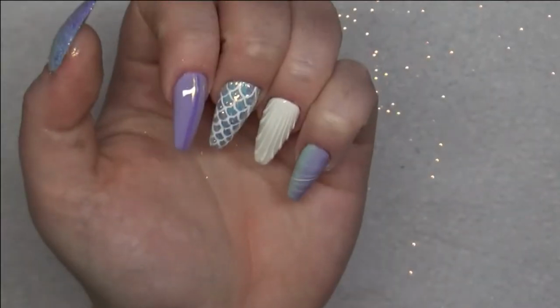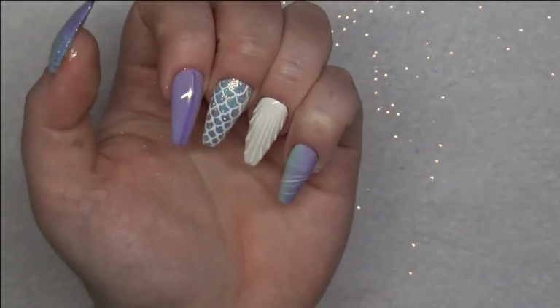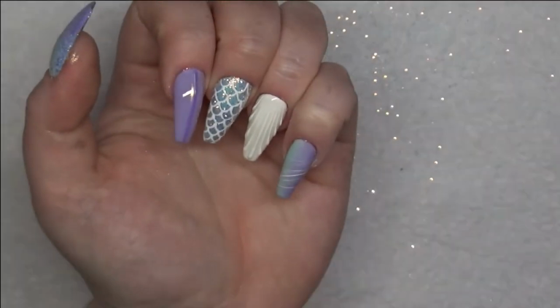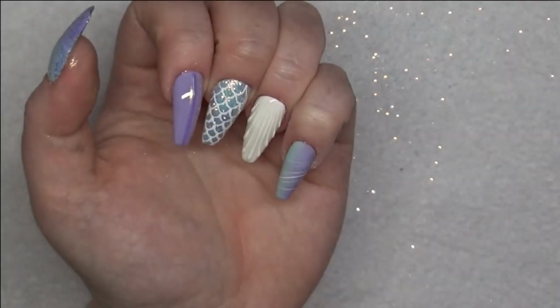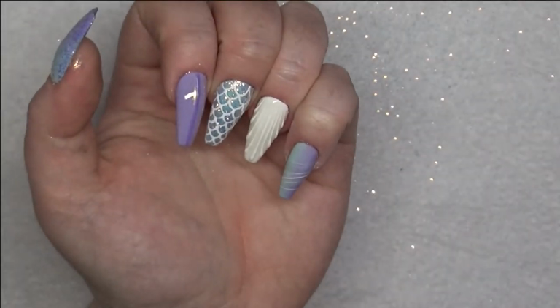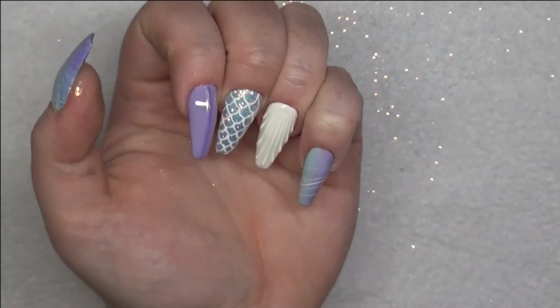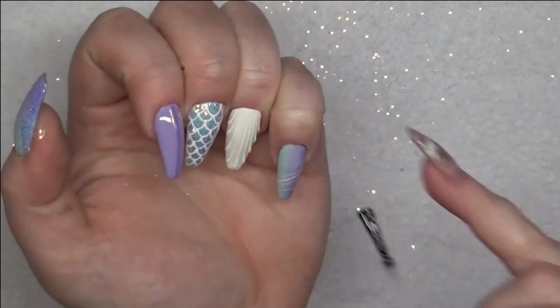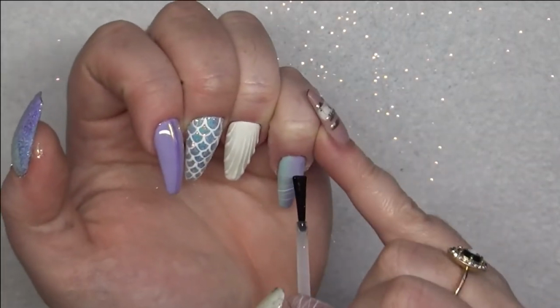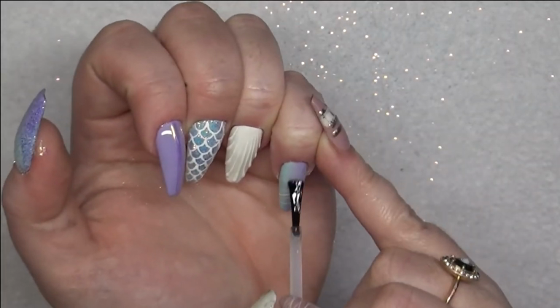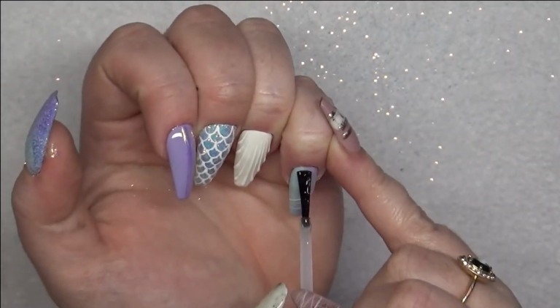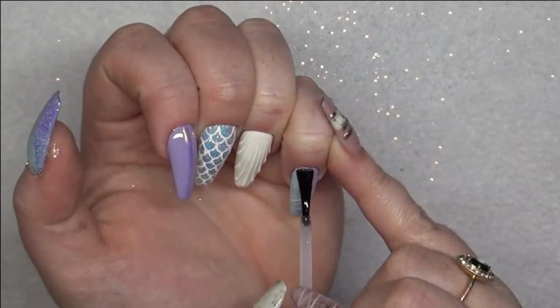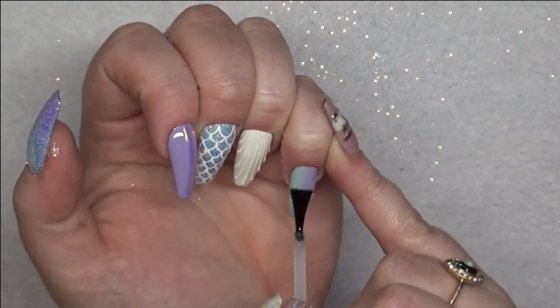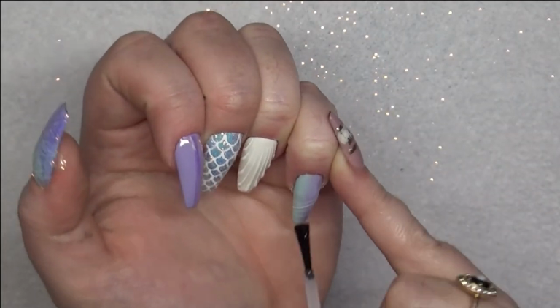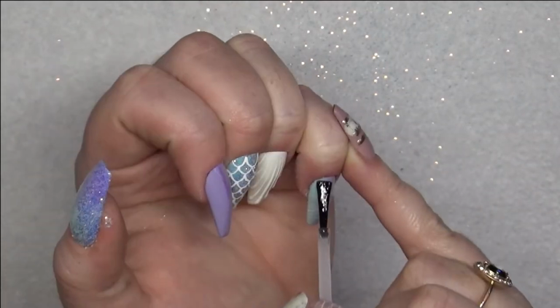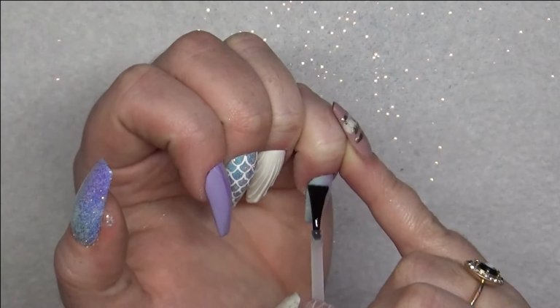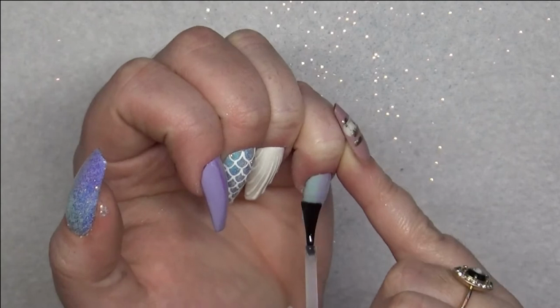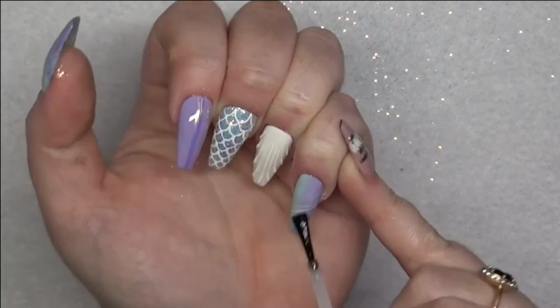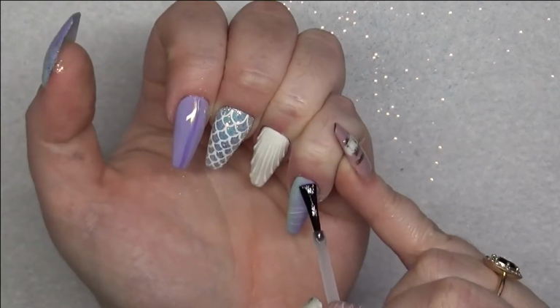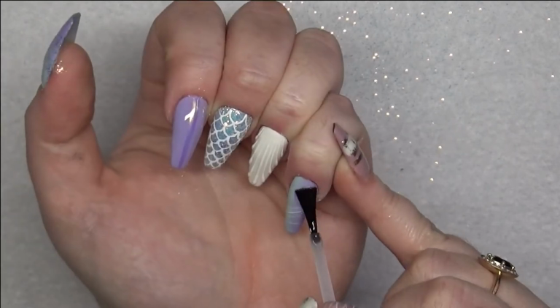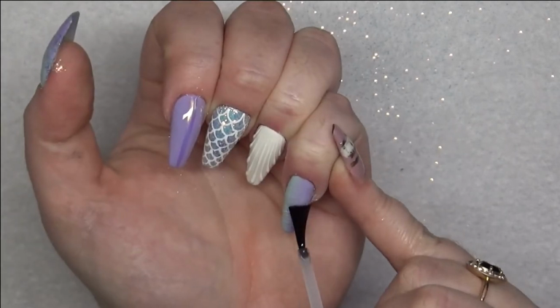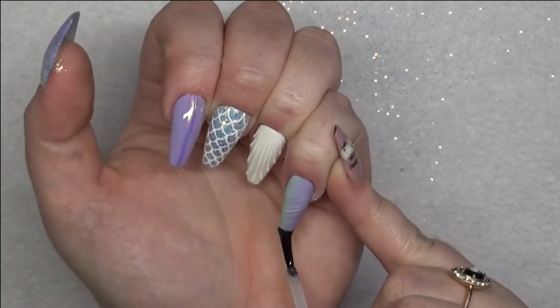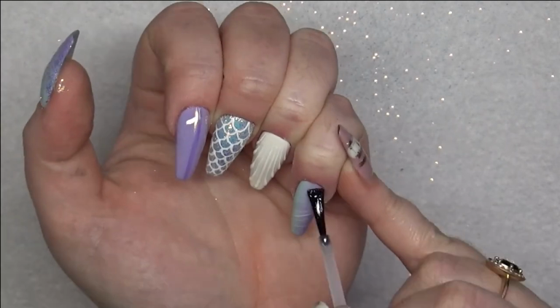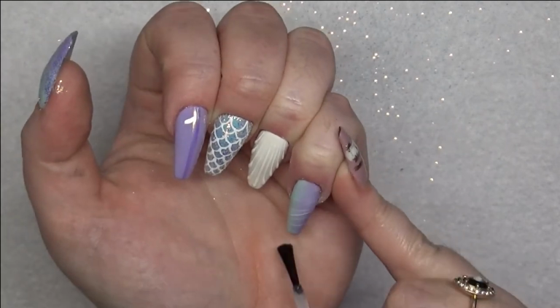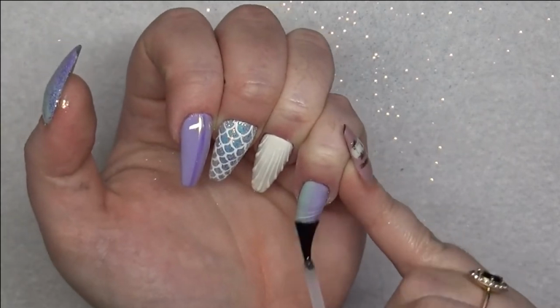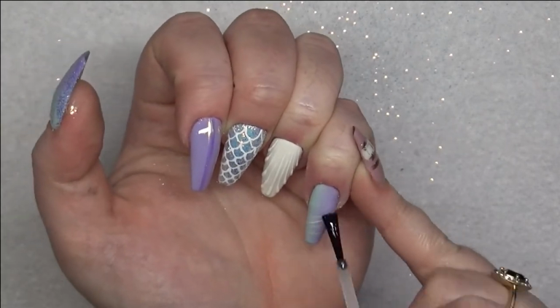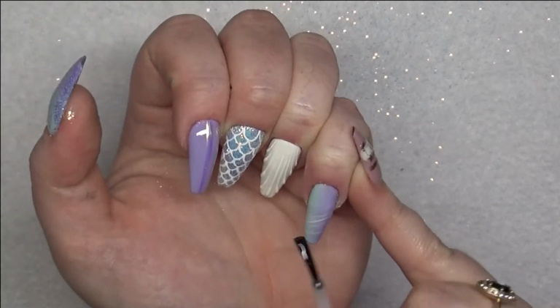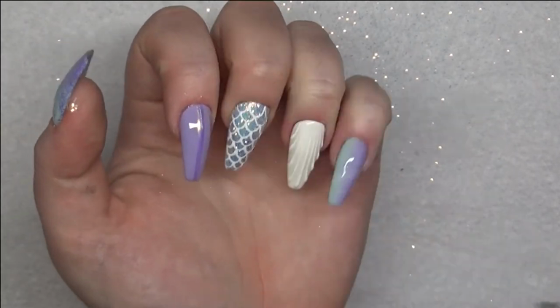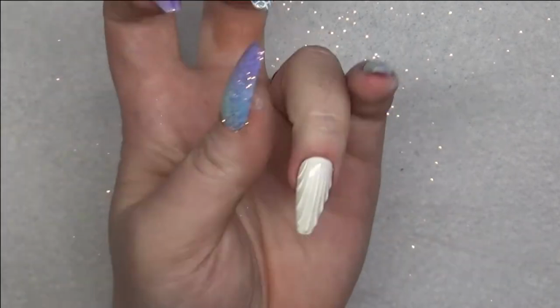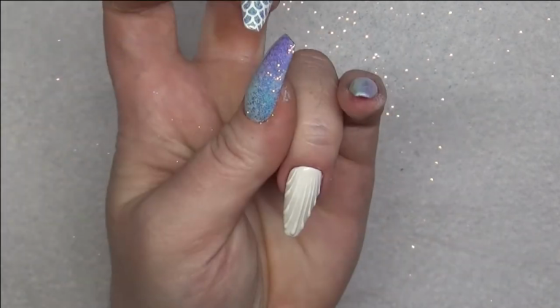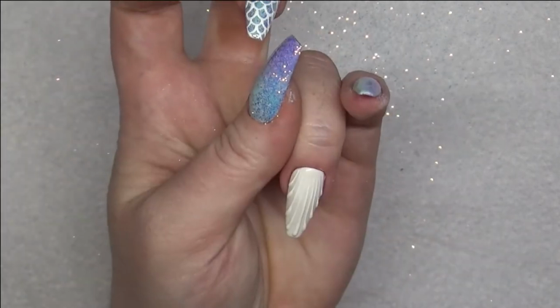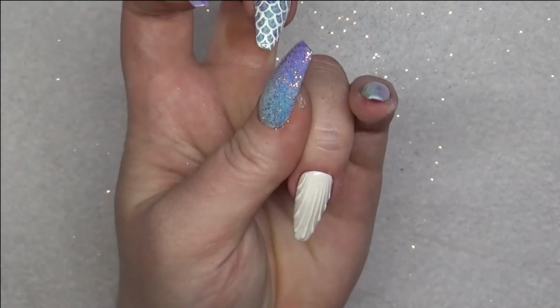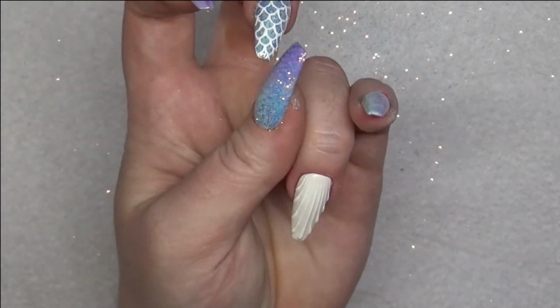I'm going to go over them all one last time with the UV Gel Top Coat just to seal everything in.